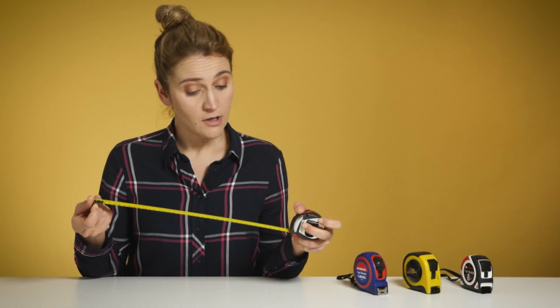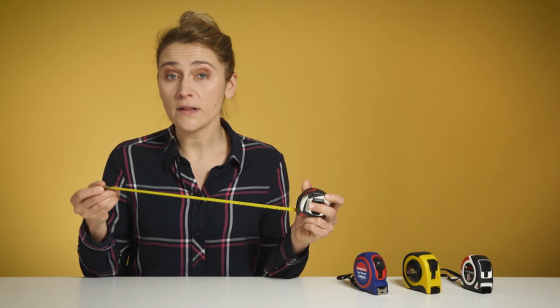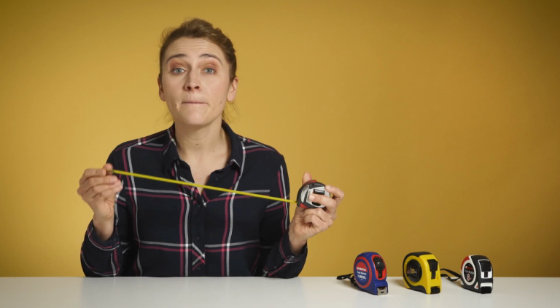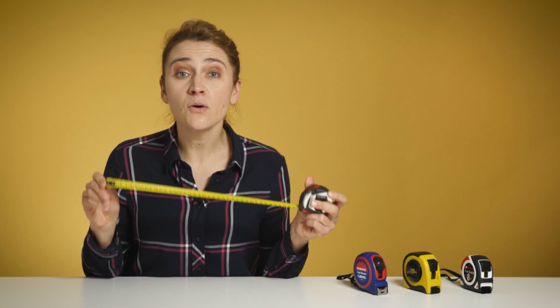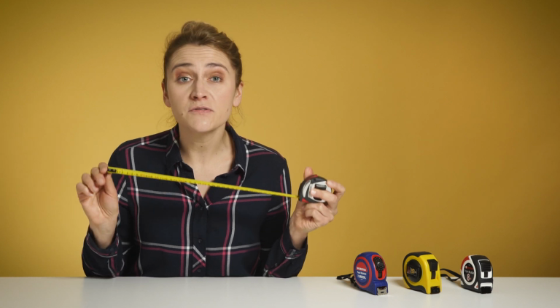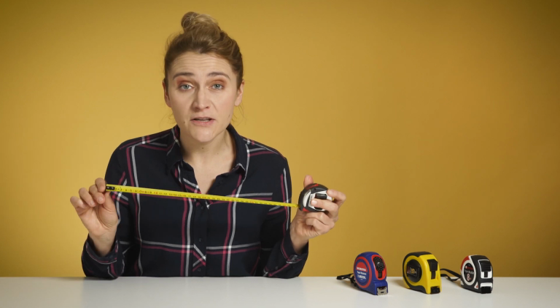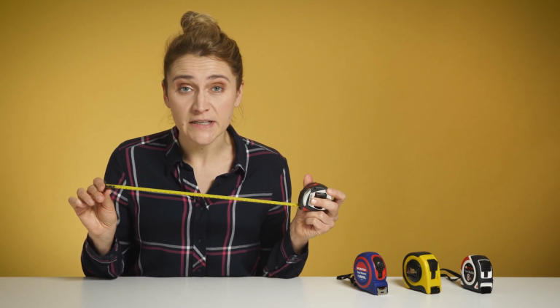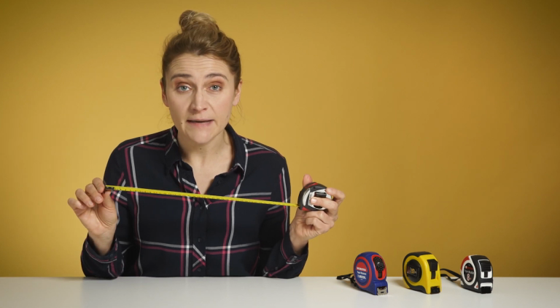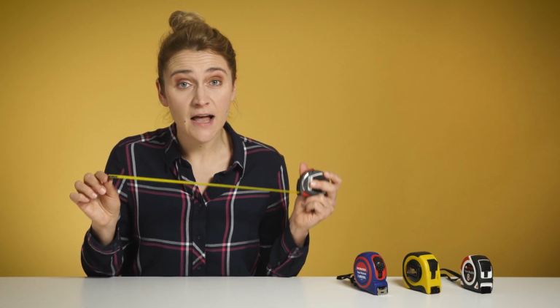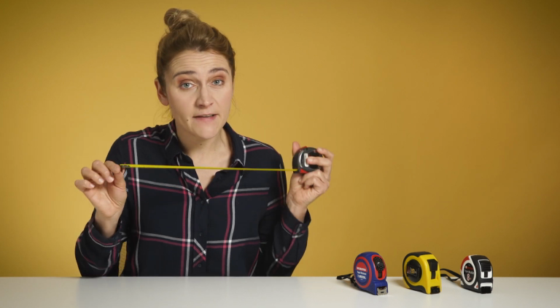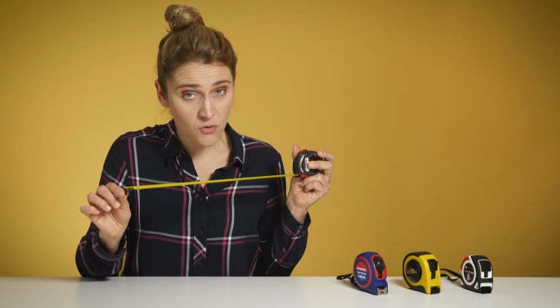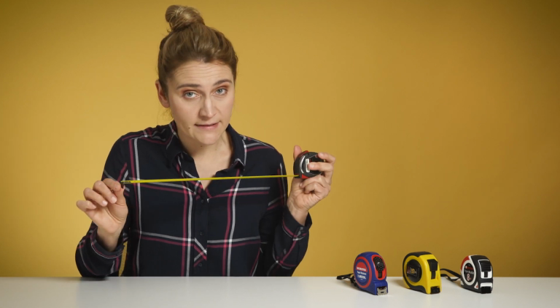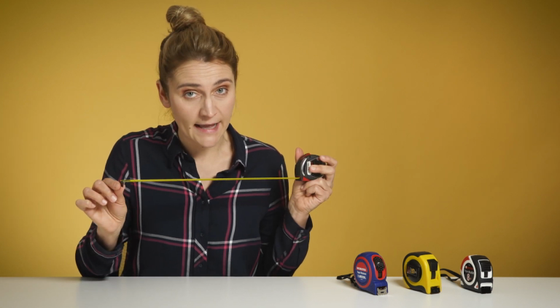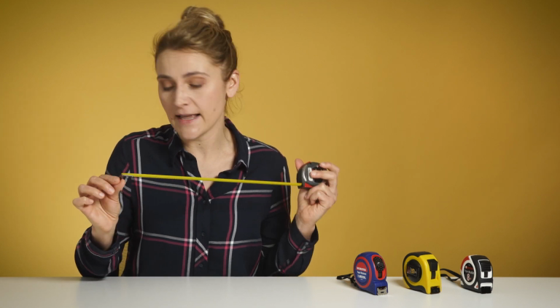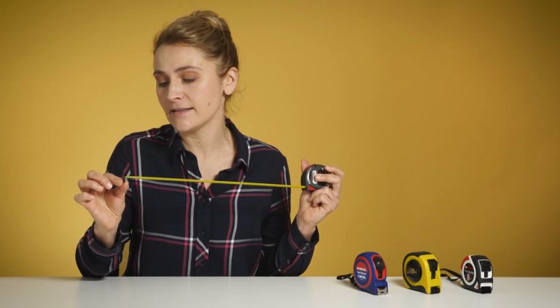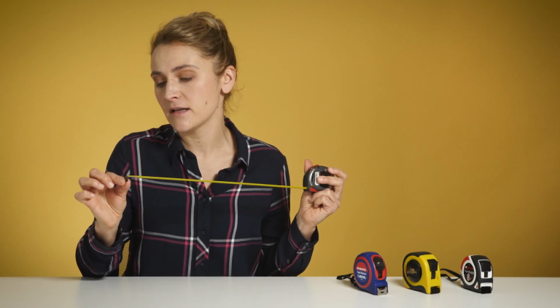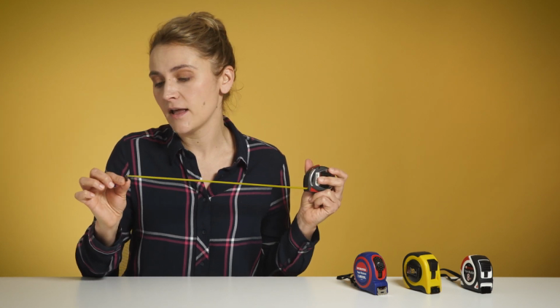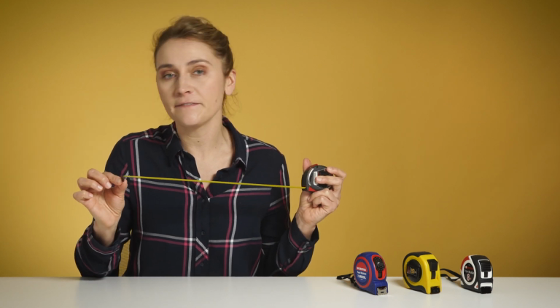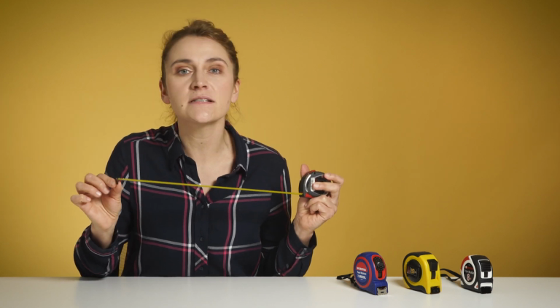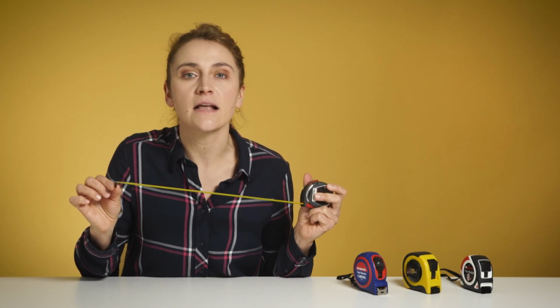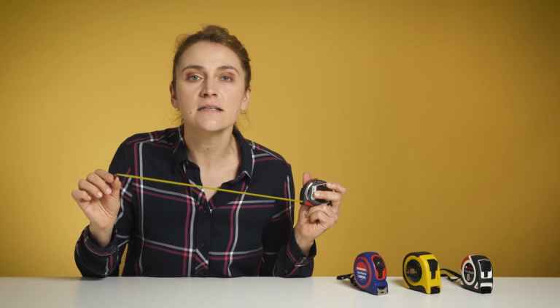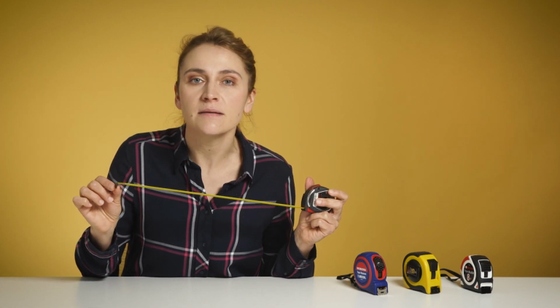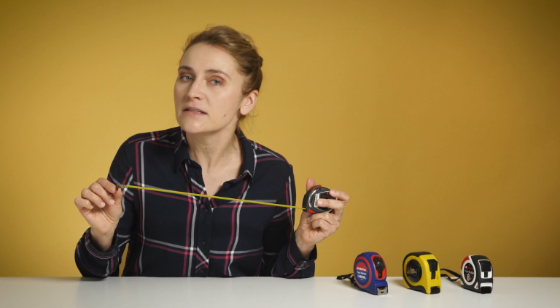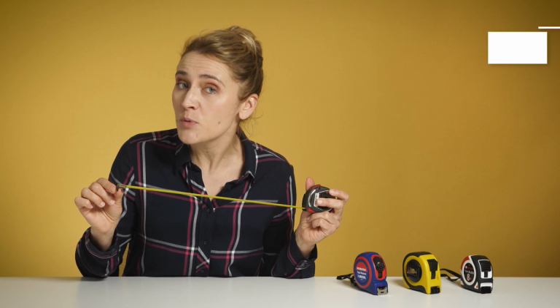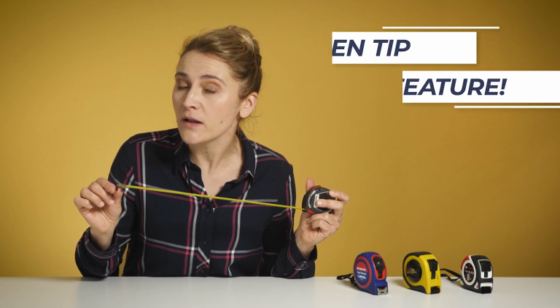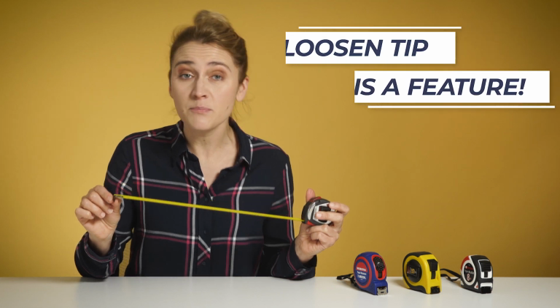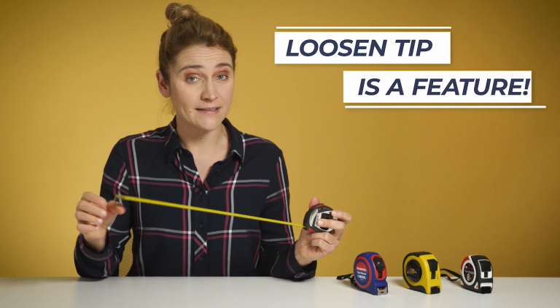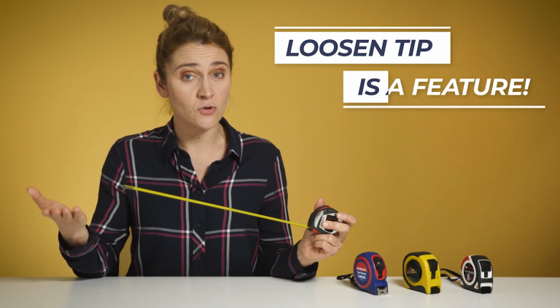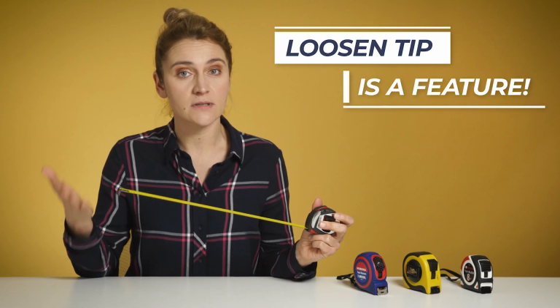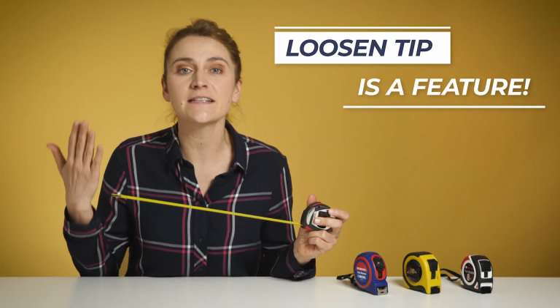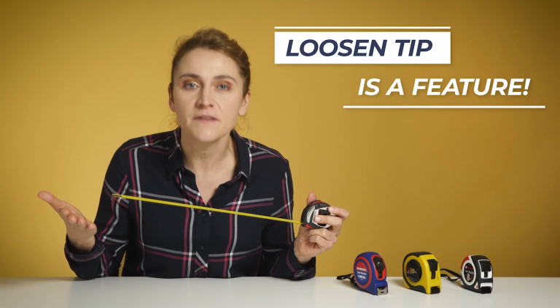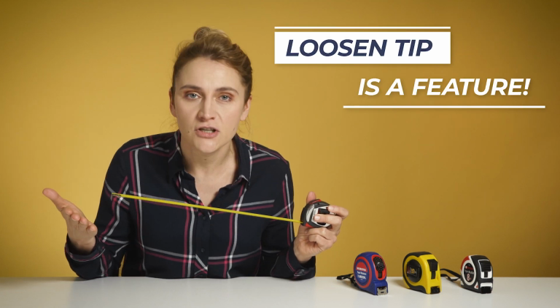Most measuring tapes have a hook at the end and, at first glance, it seems that it's broken. But it's not — it's a feature.